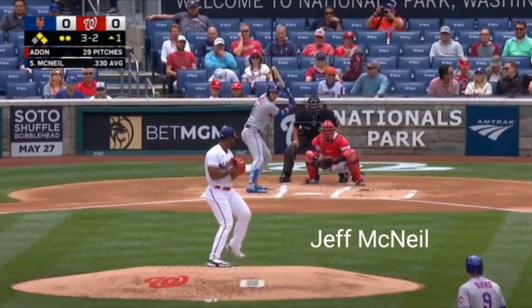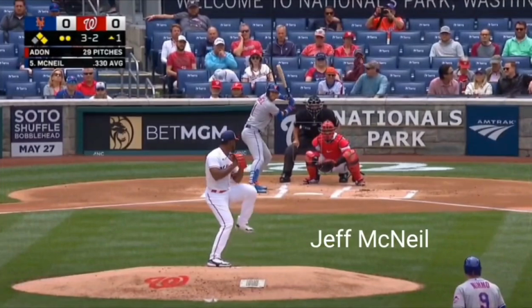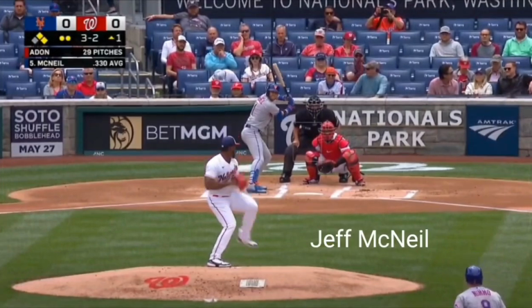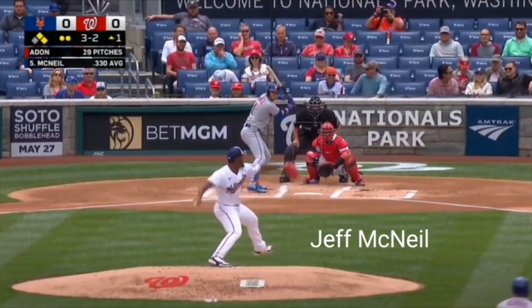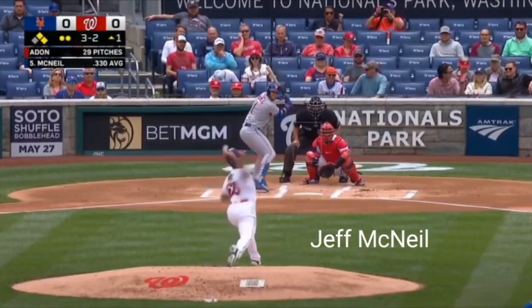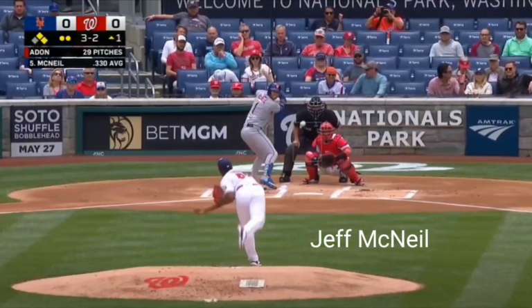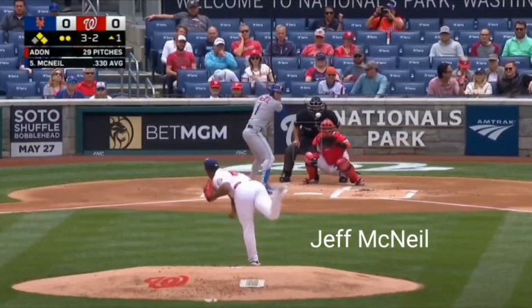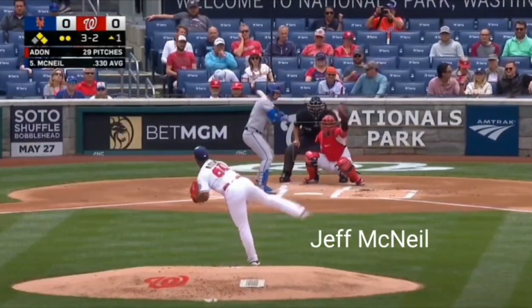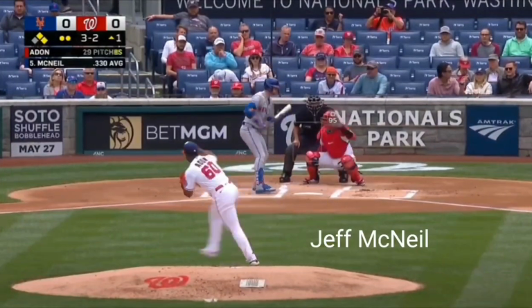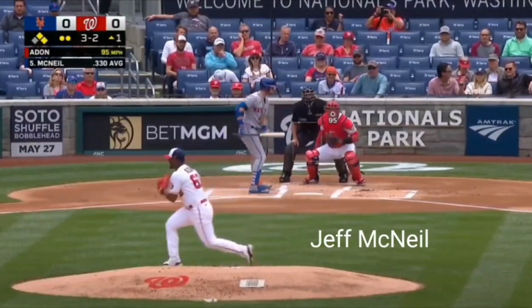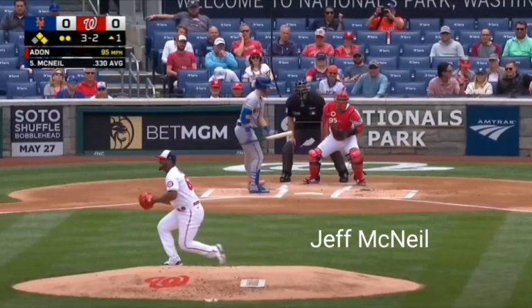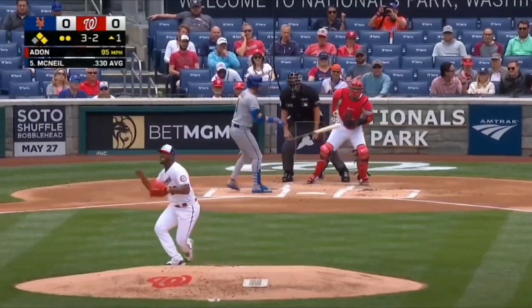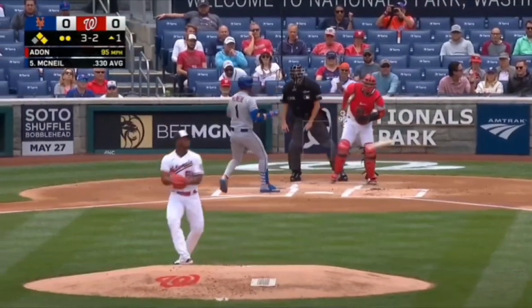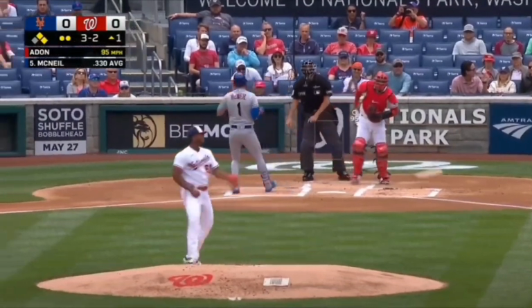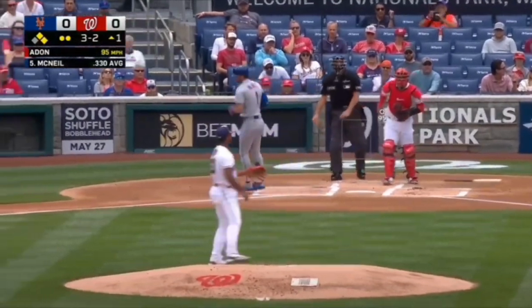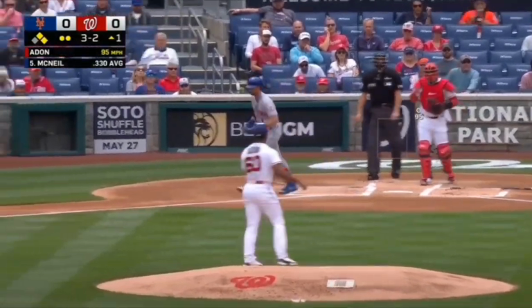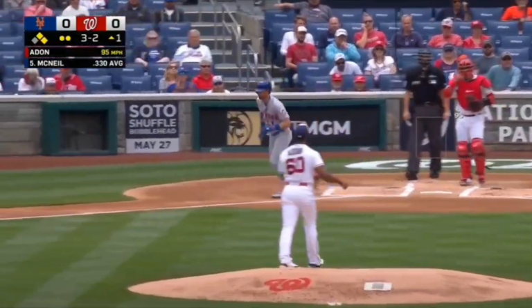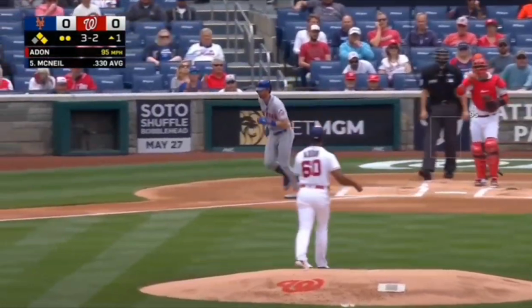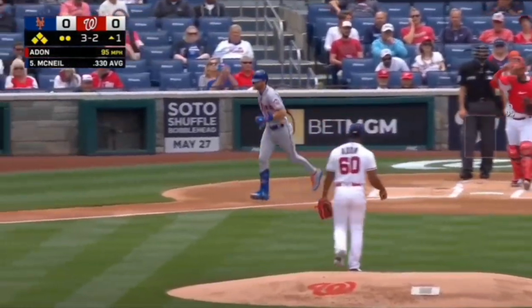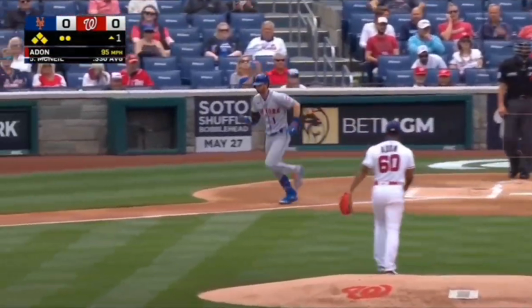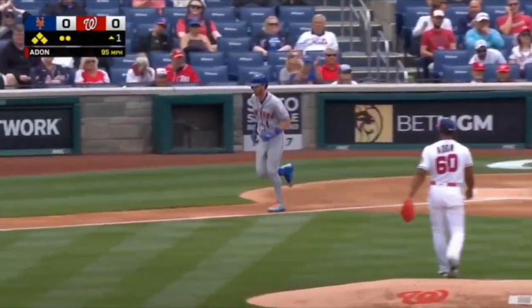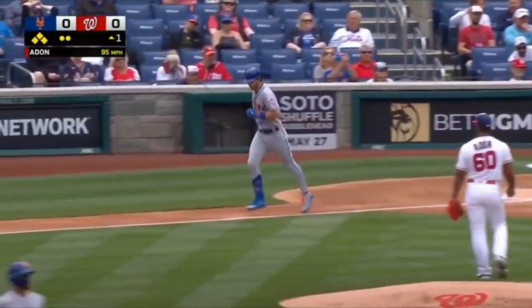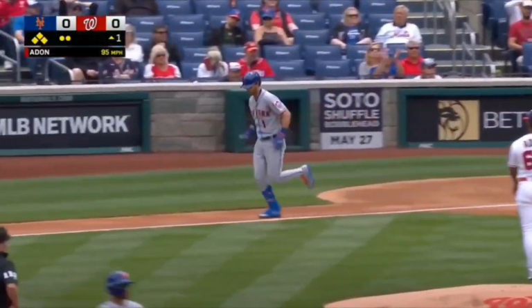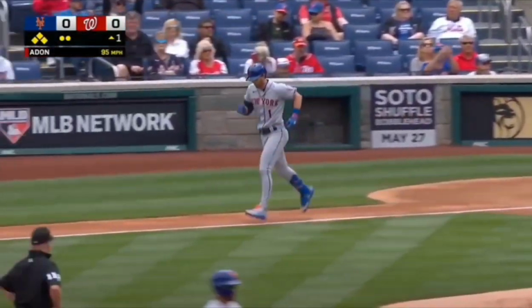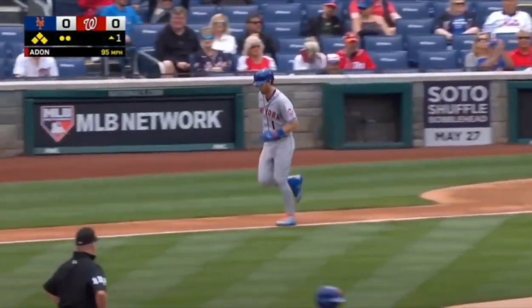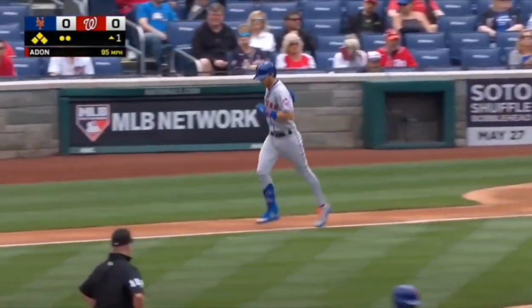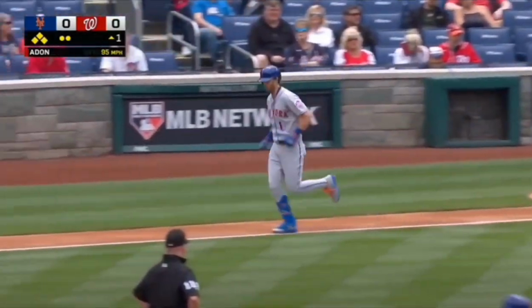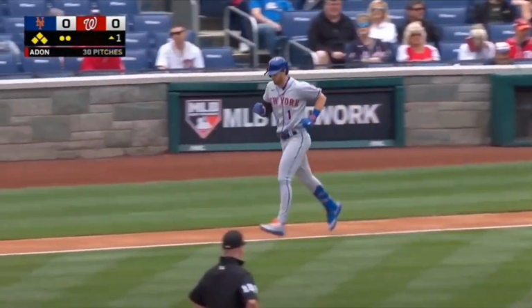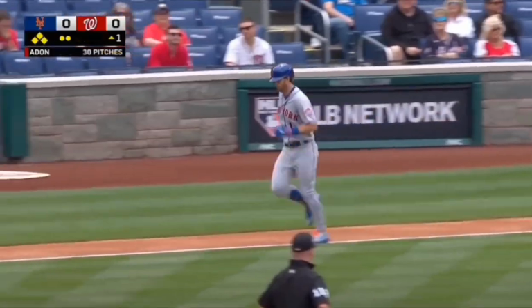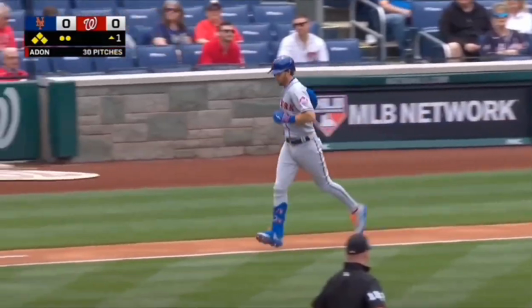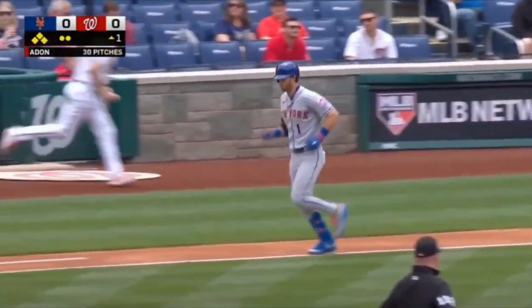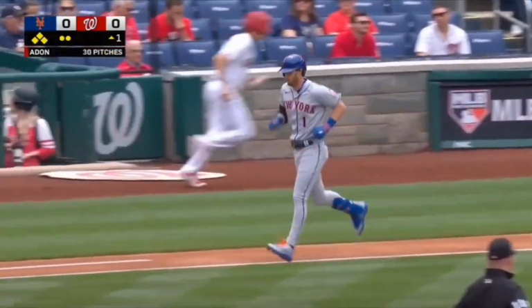After a great at-bat by McNeil, drawing the Mets' third walk in the first, Mark Canna's going to get another shot with the bases loaded.